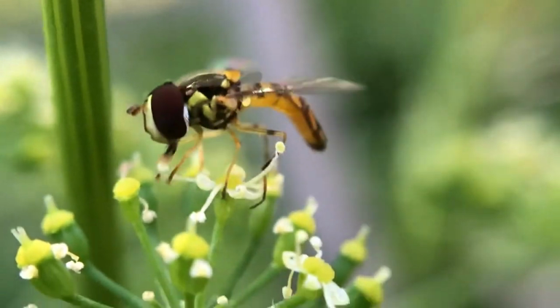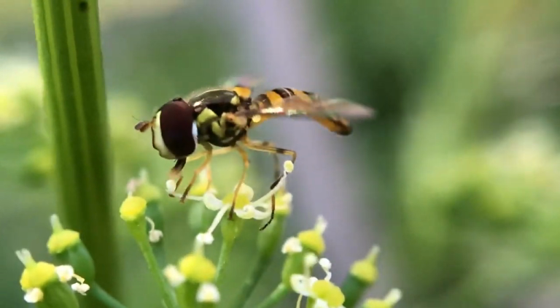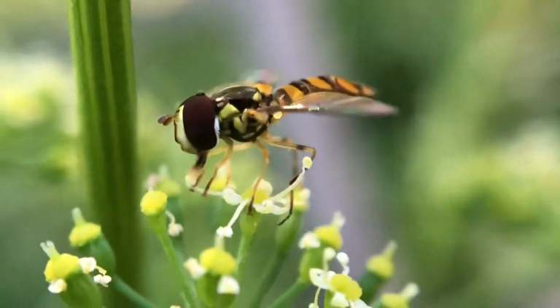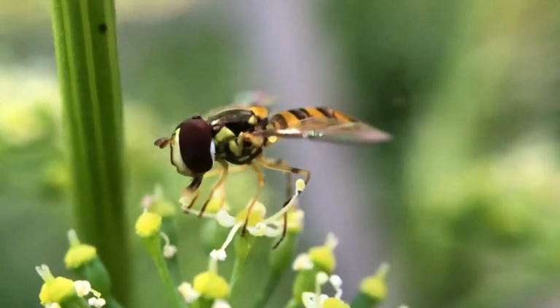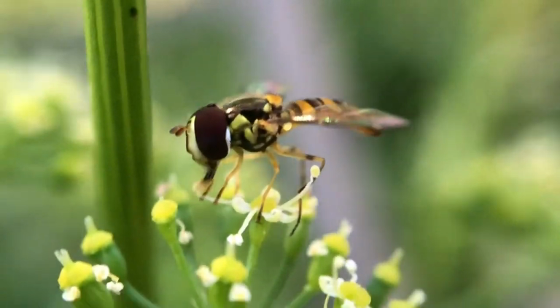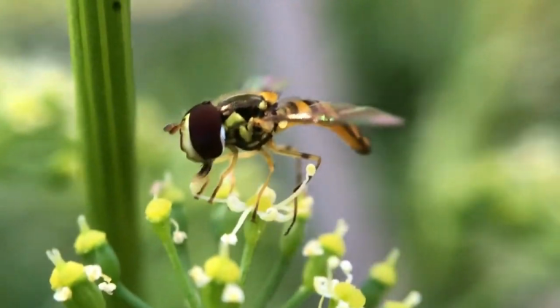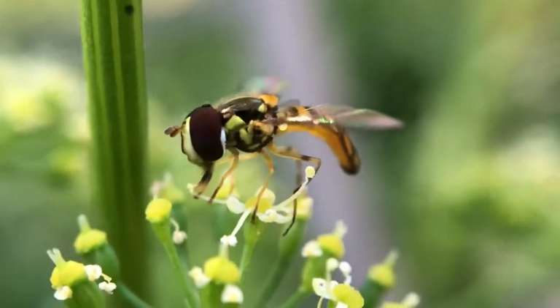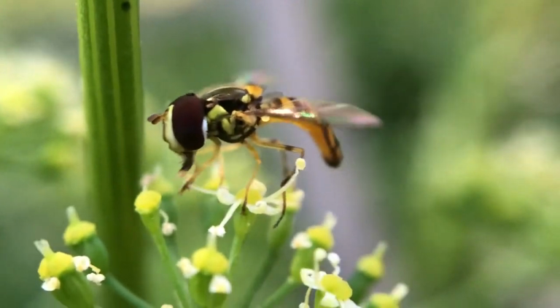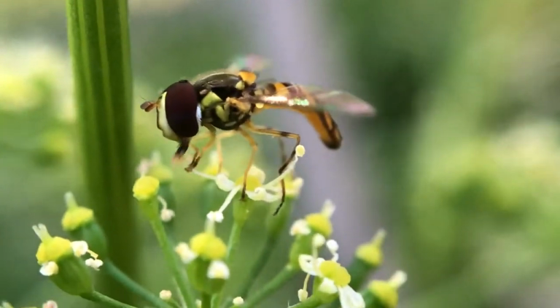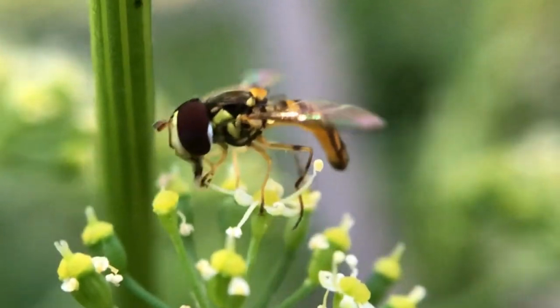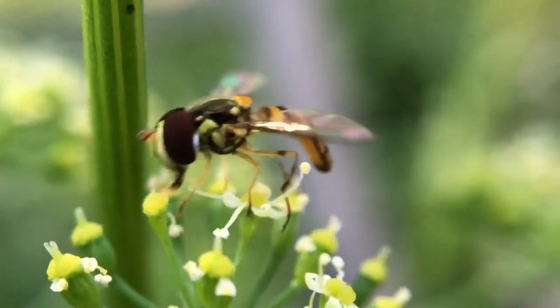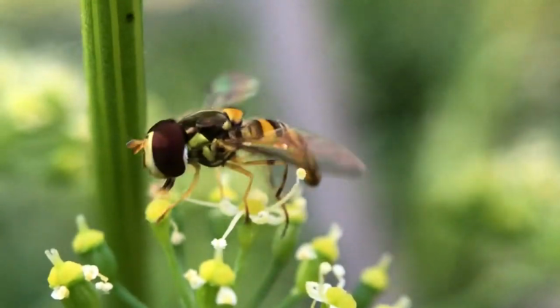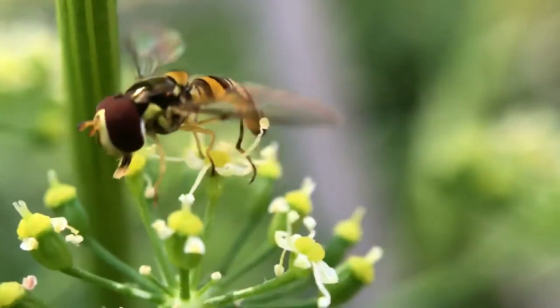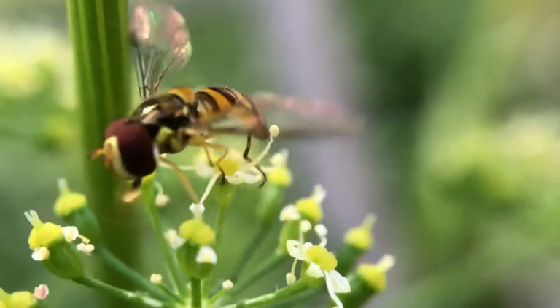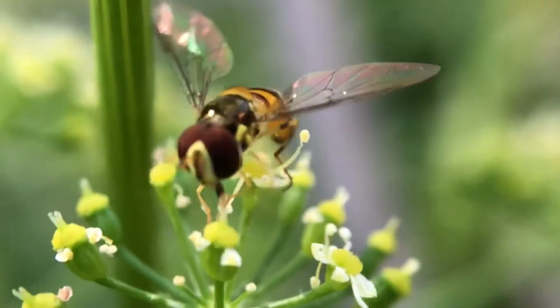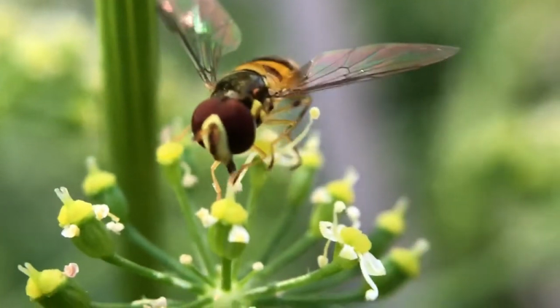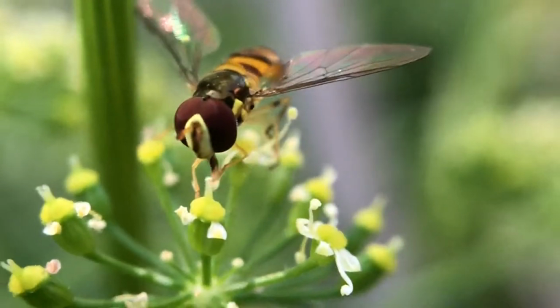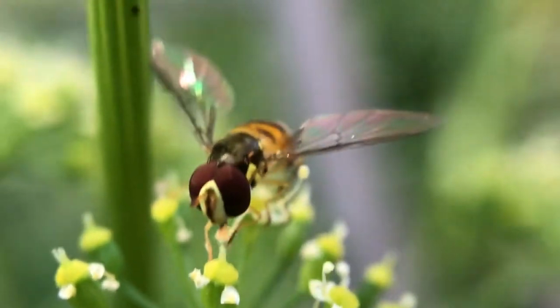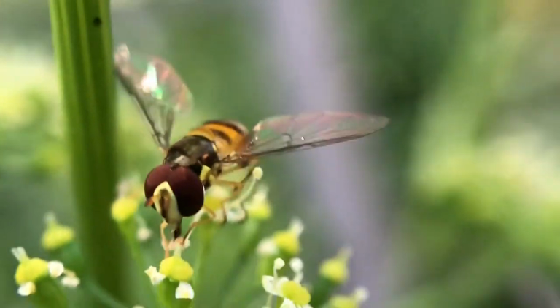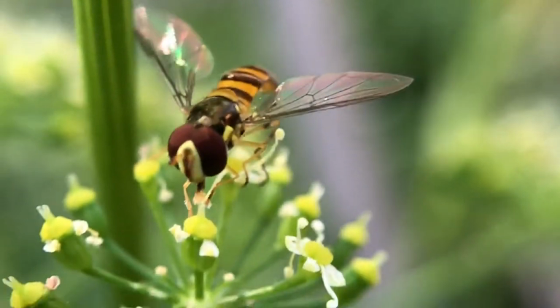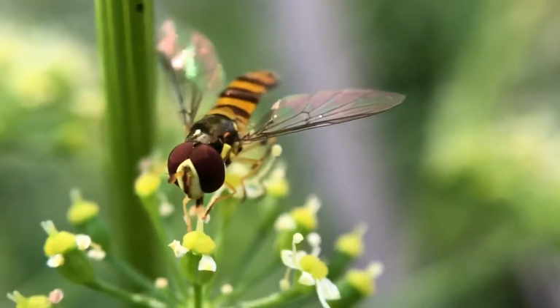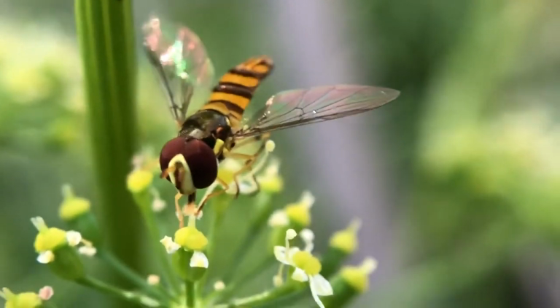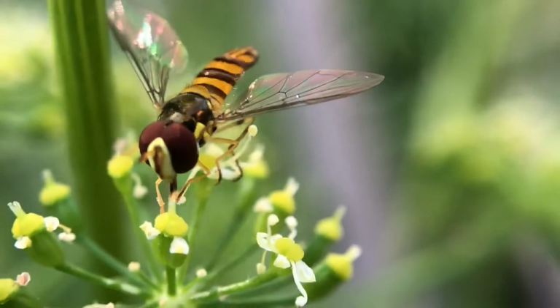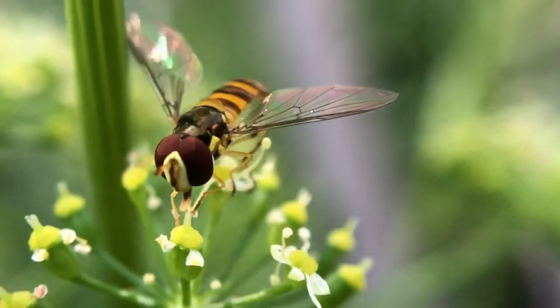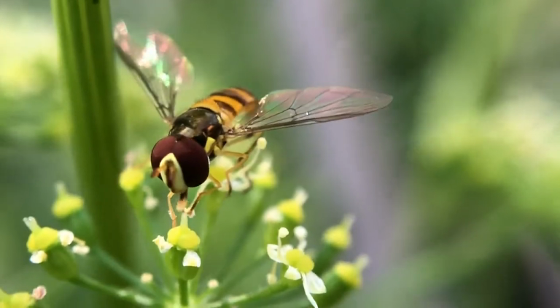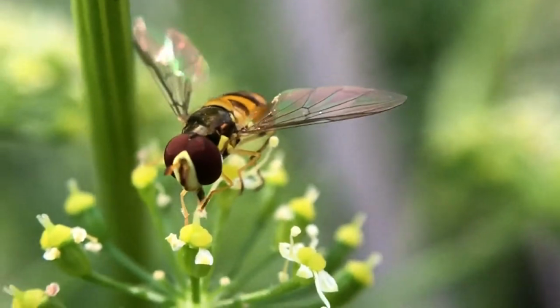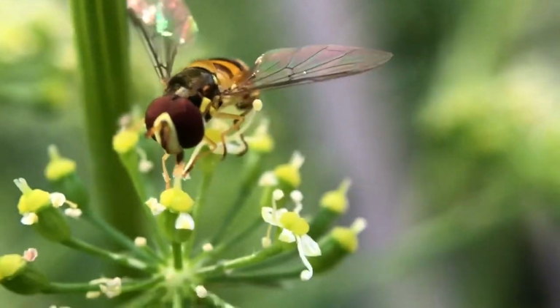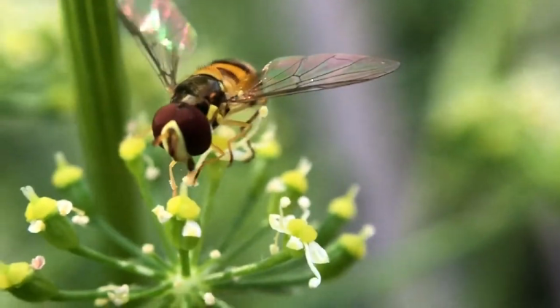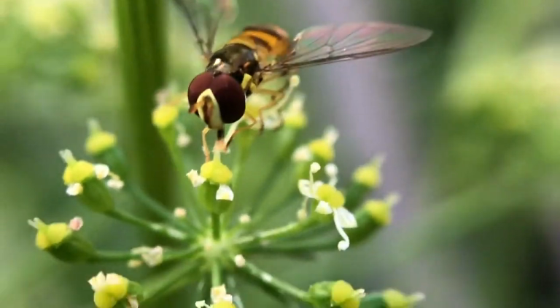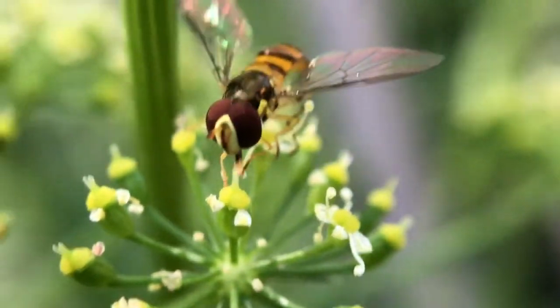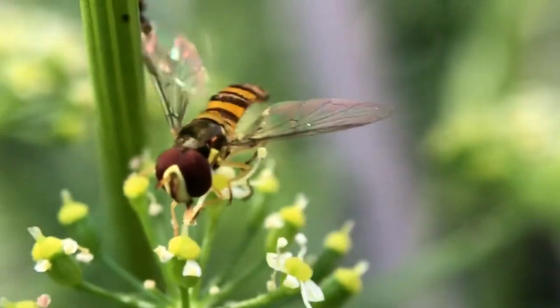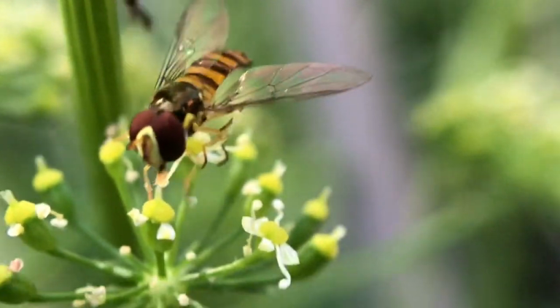Hey guys, Drake here with the Nectar Bar and today we are day 29 of quarantine 2020.